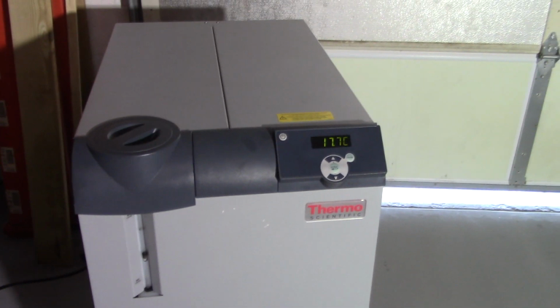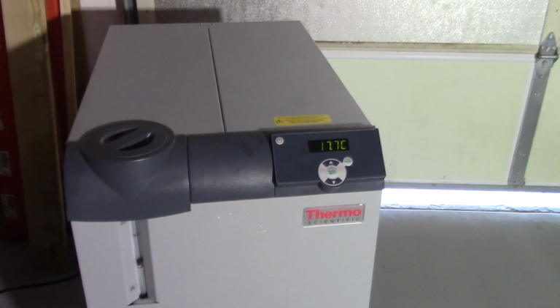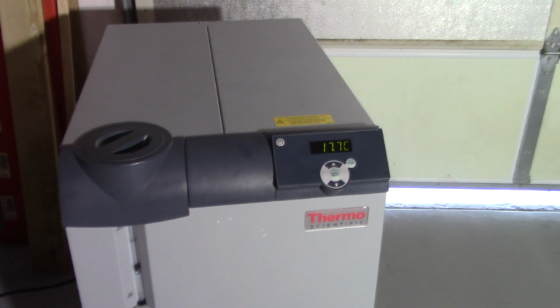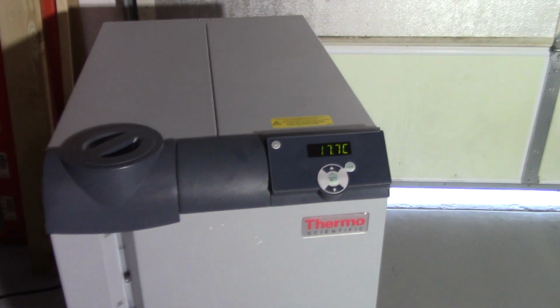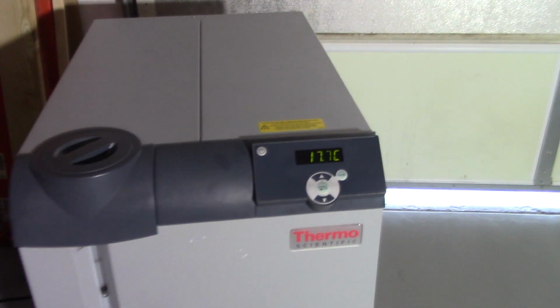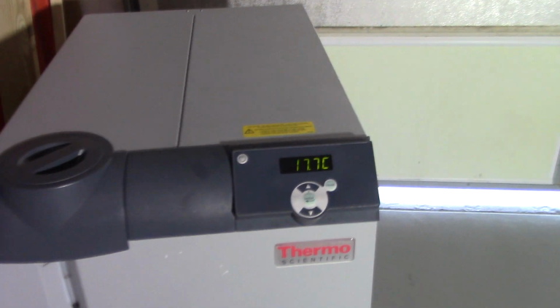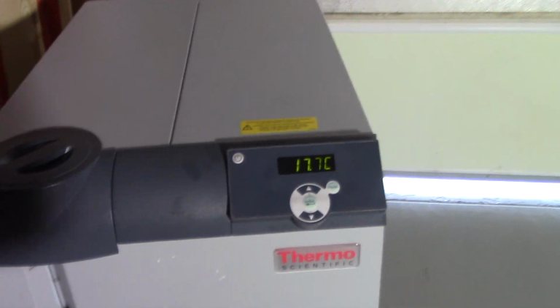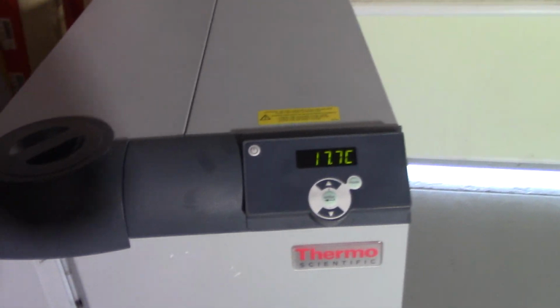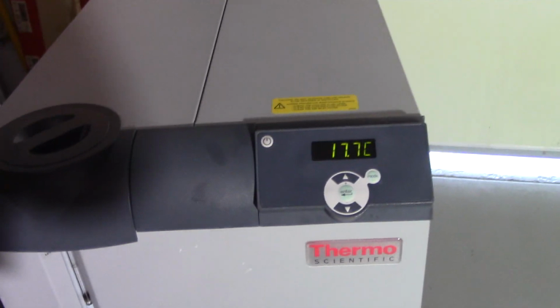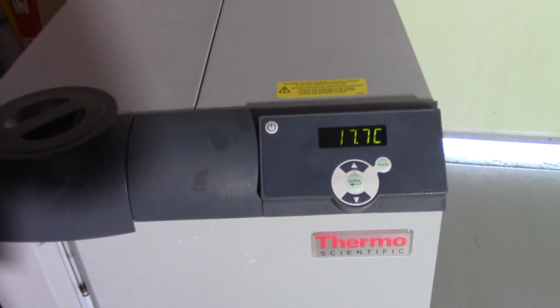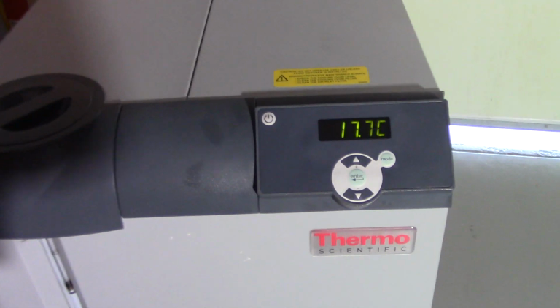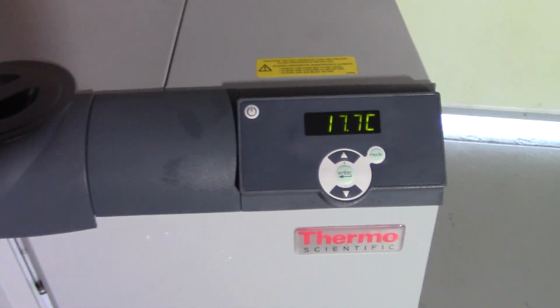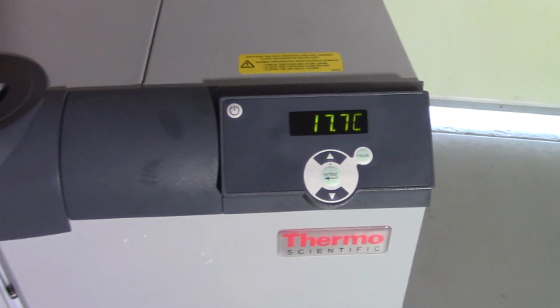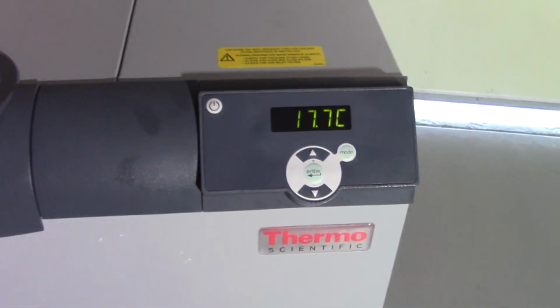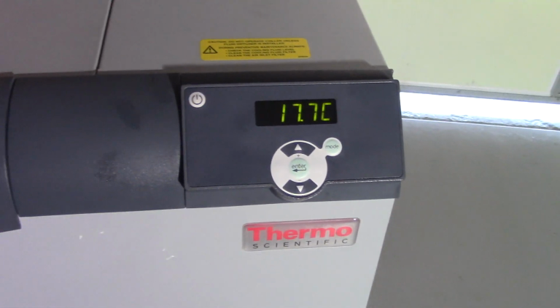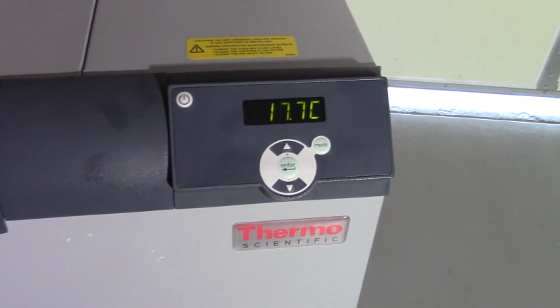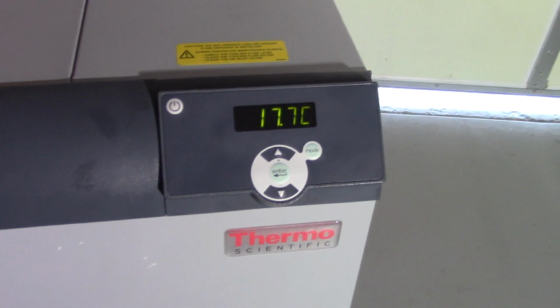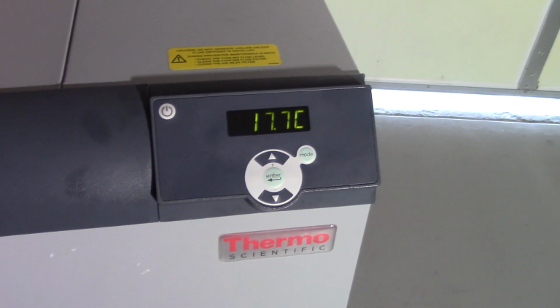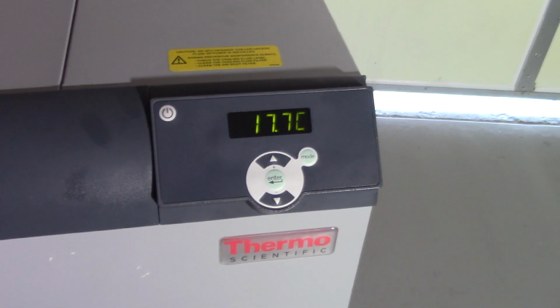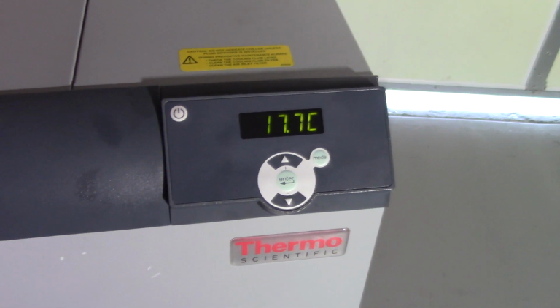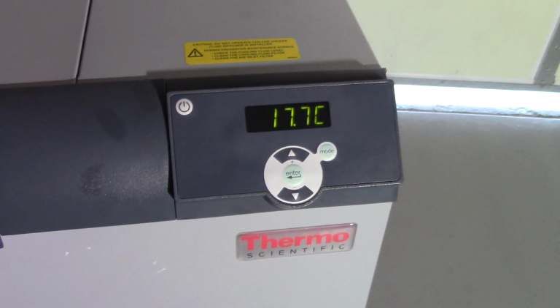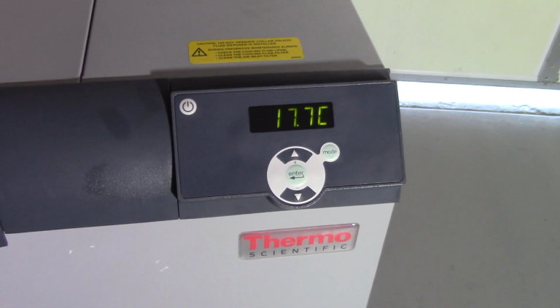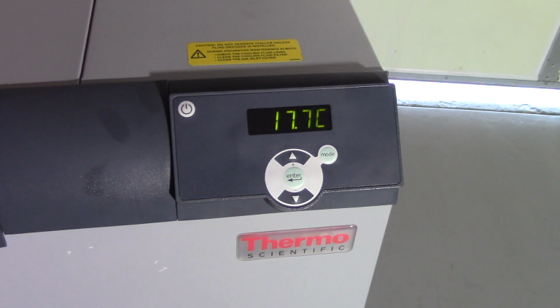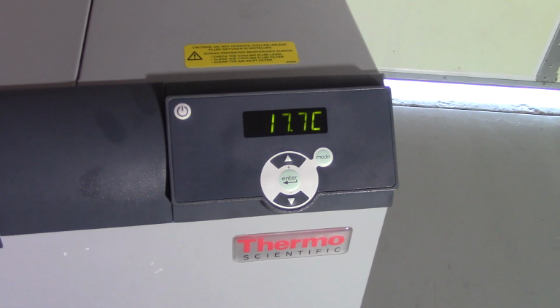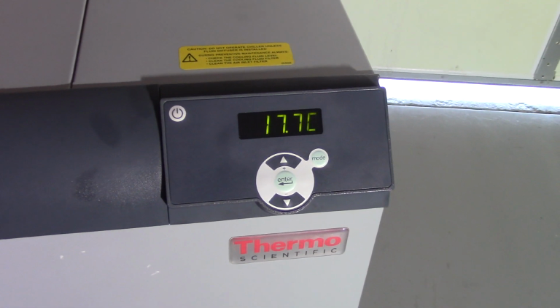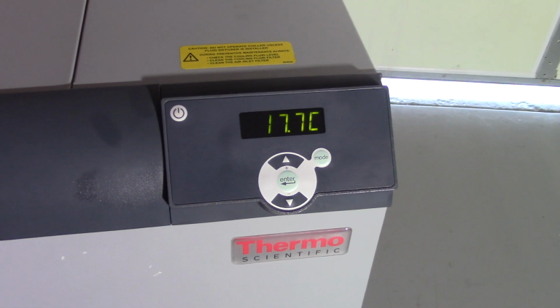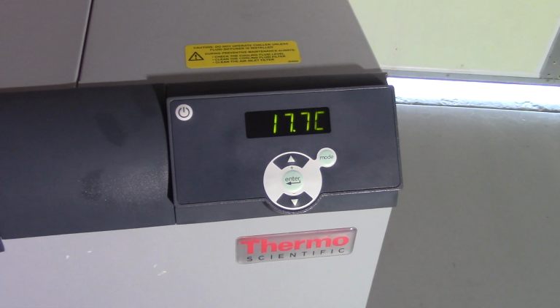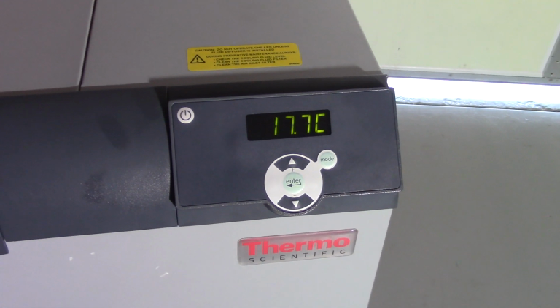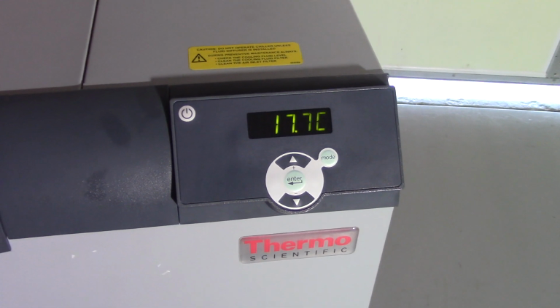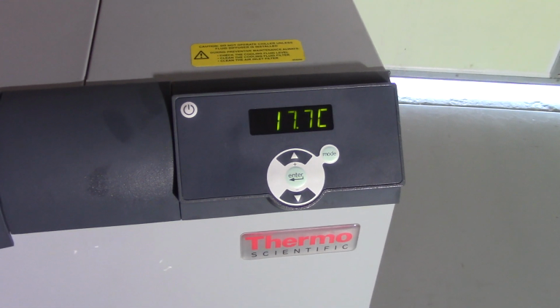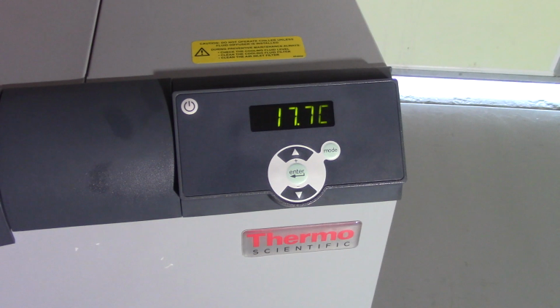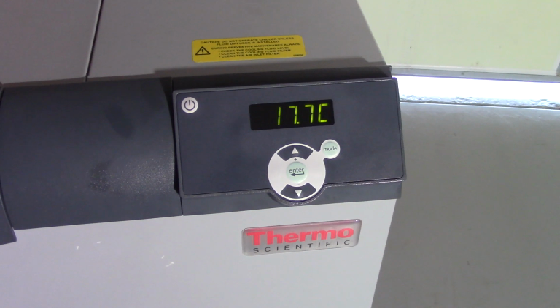The set point is at 16. We're driving it down to 16 degrees C. We started off at about 25.